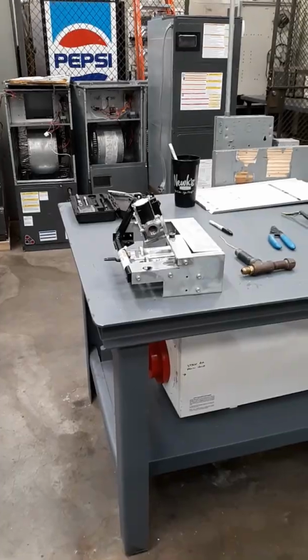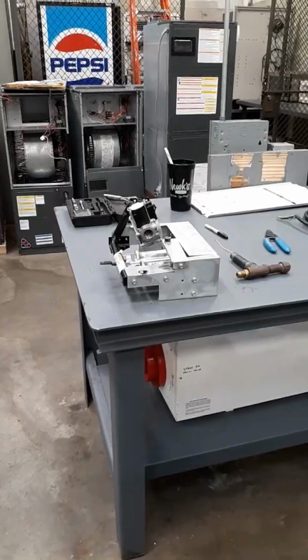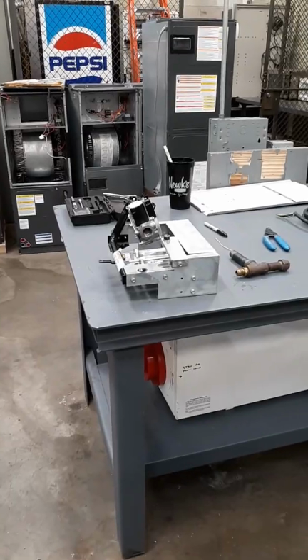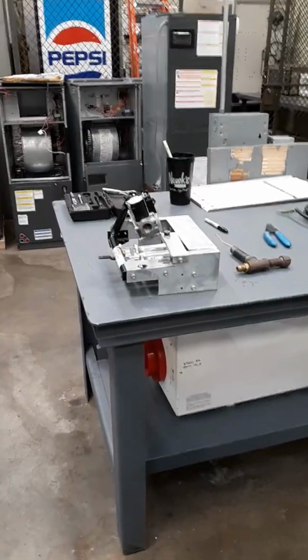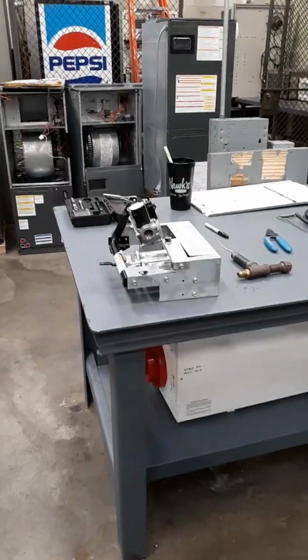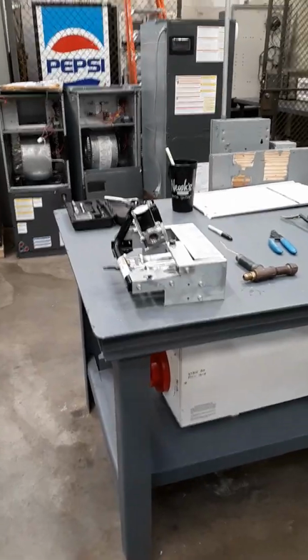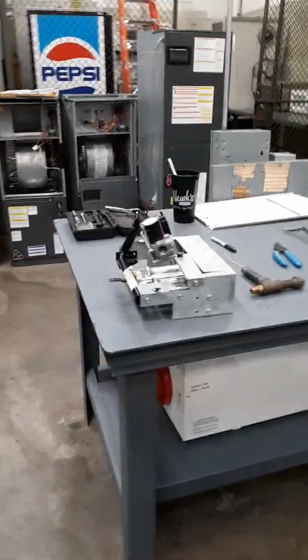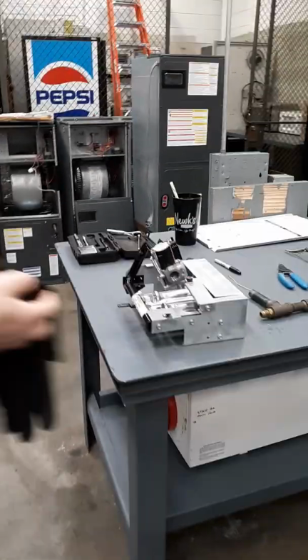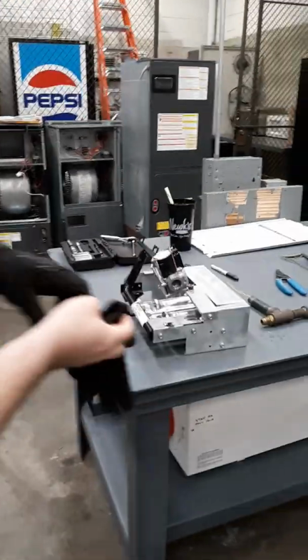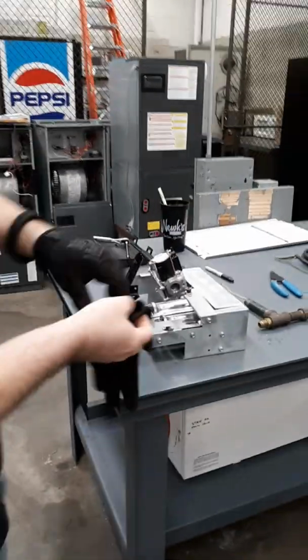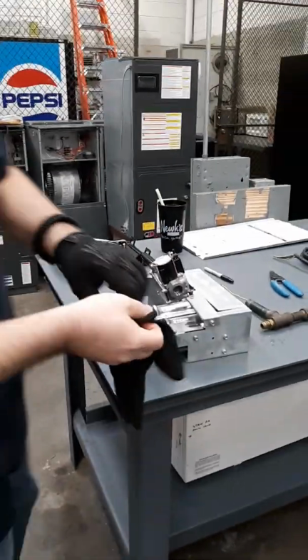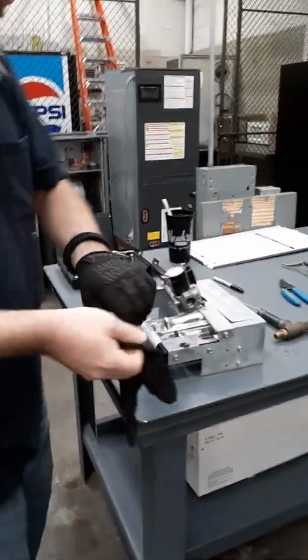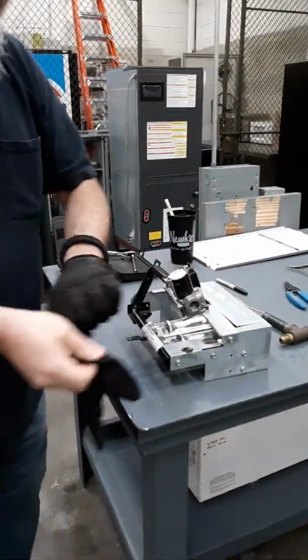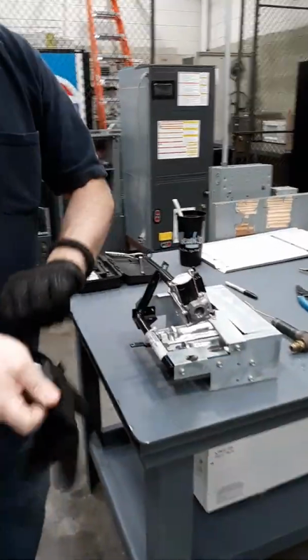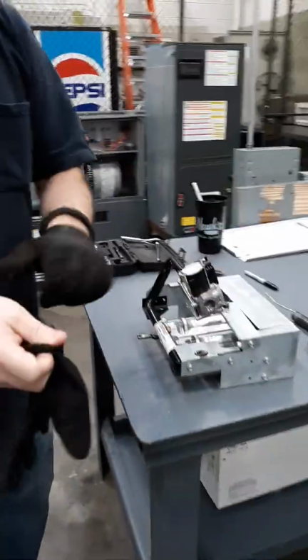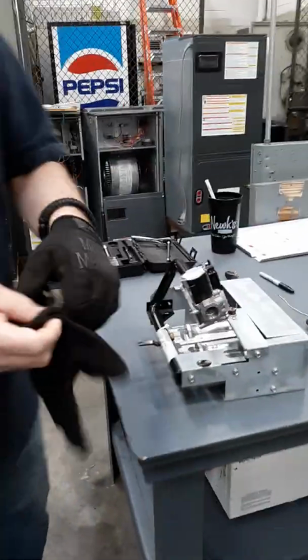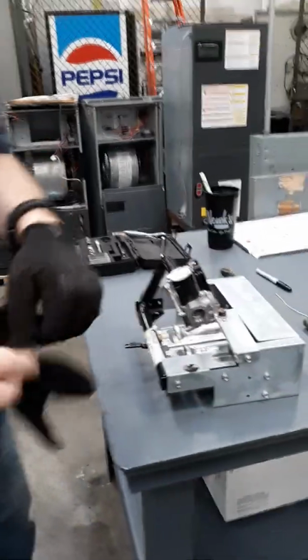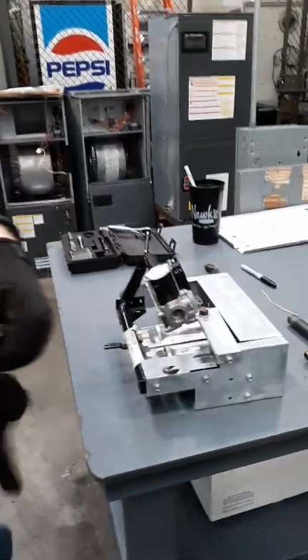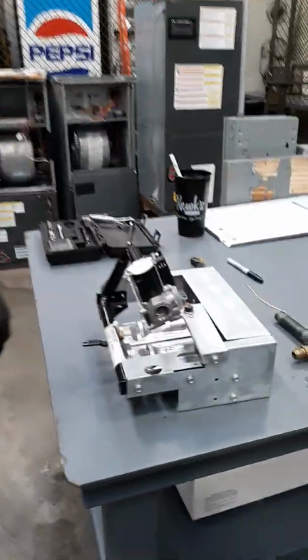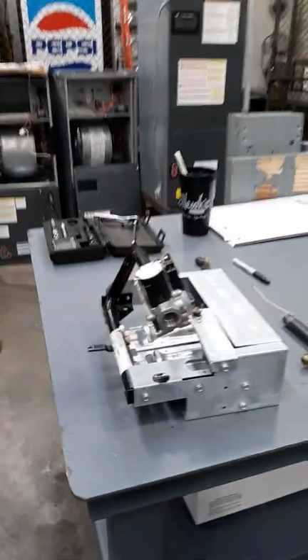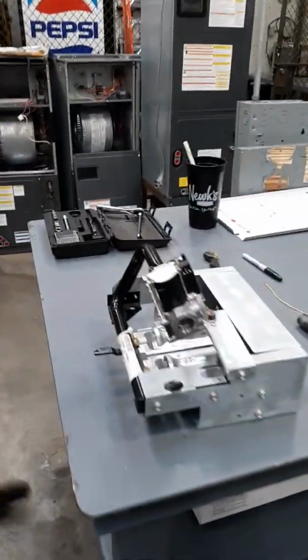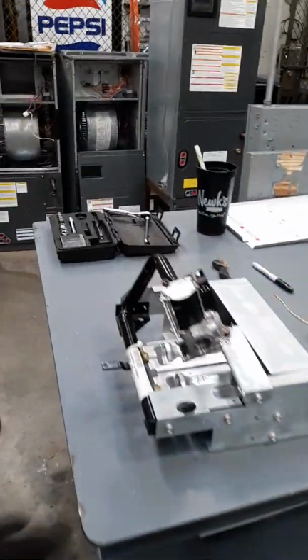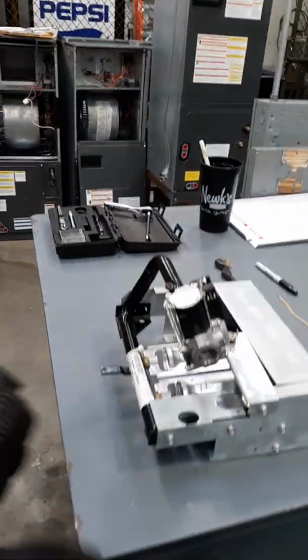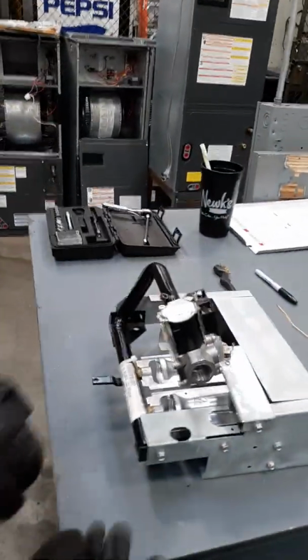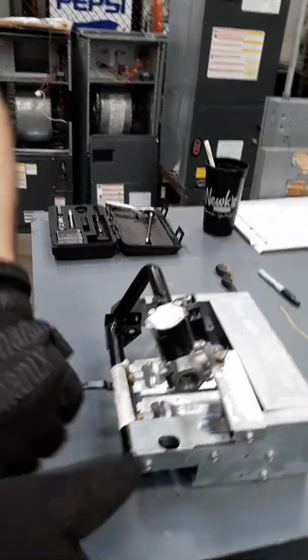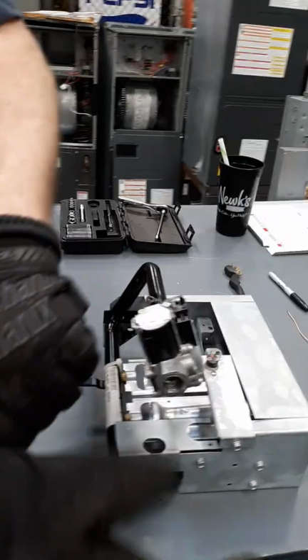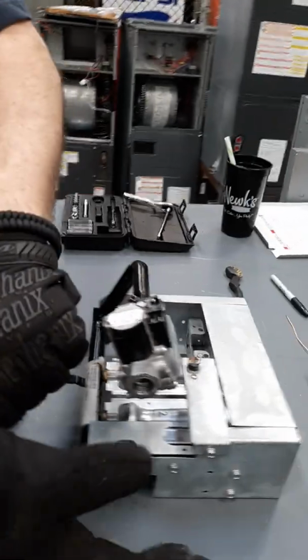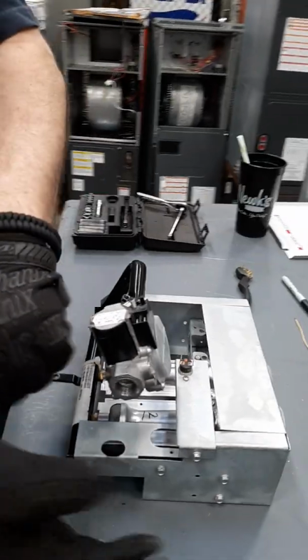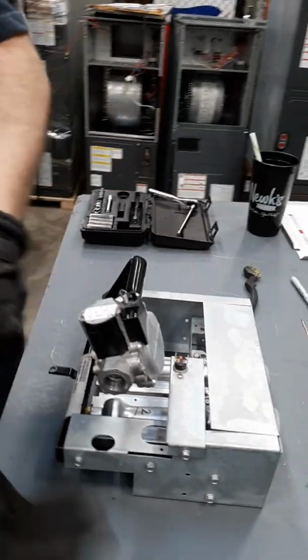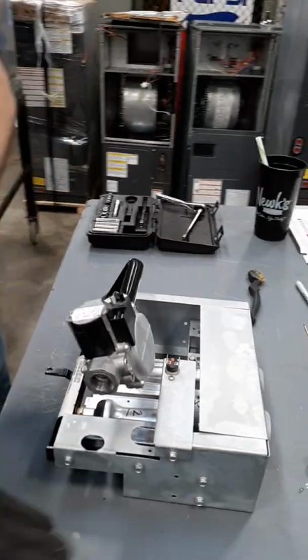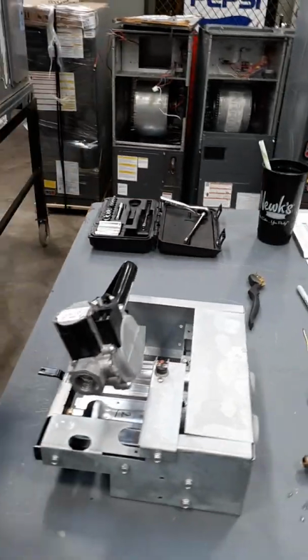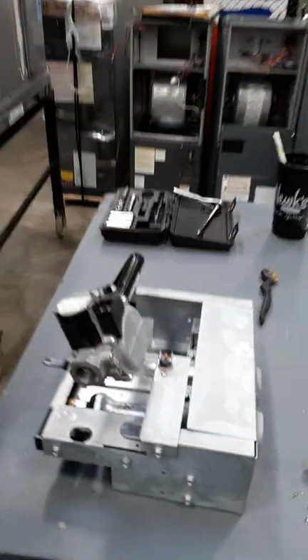All right, we're back again. Safety first — you've got to have gloves, safety glasses, the whole nine.